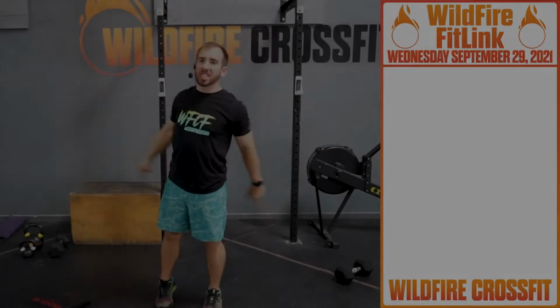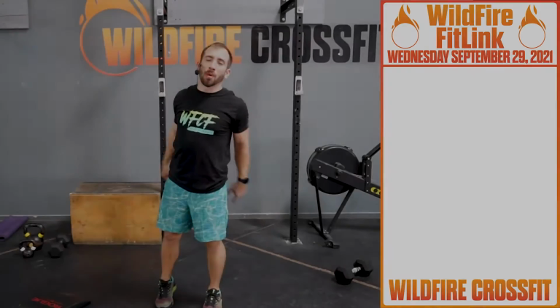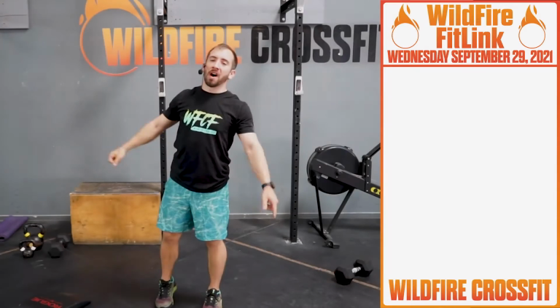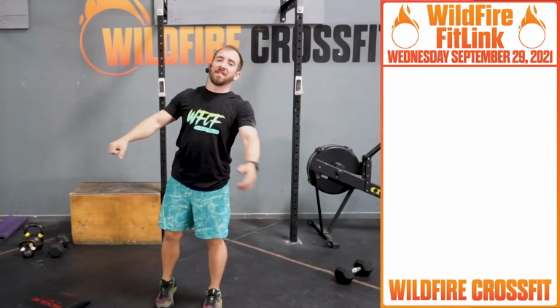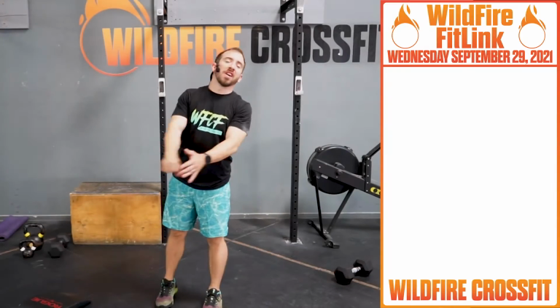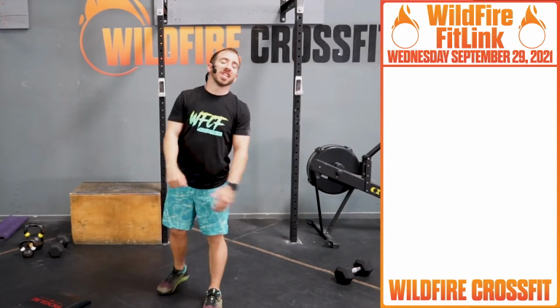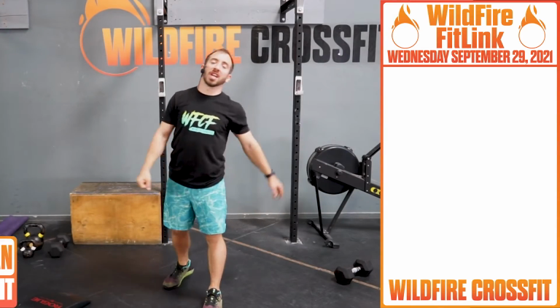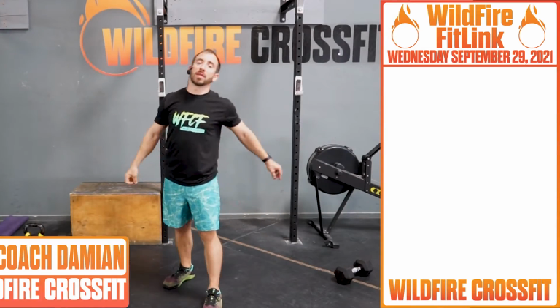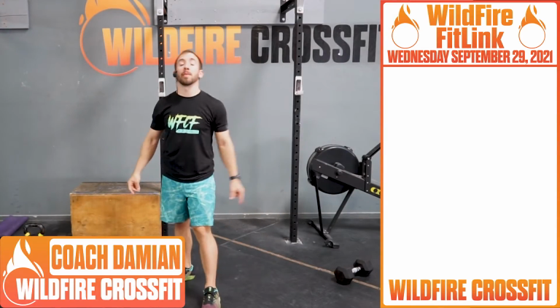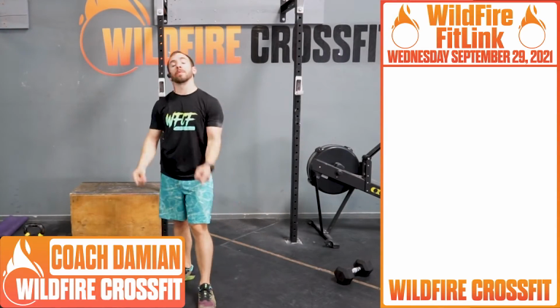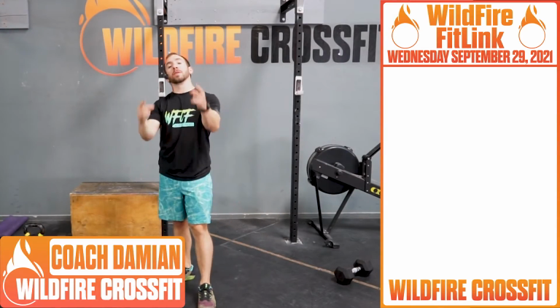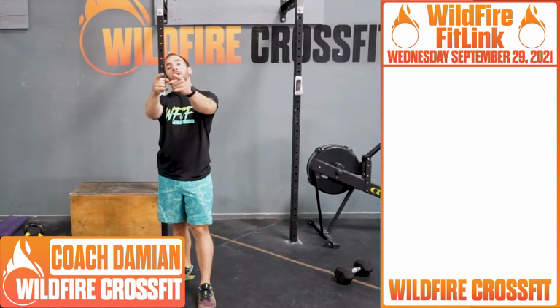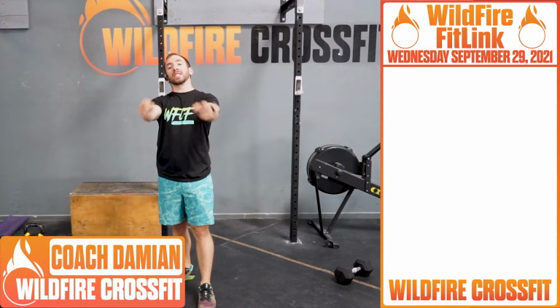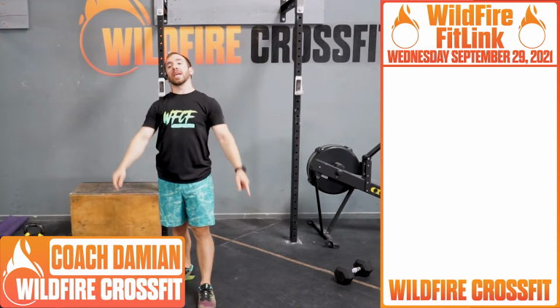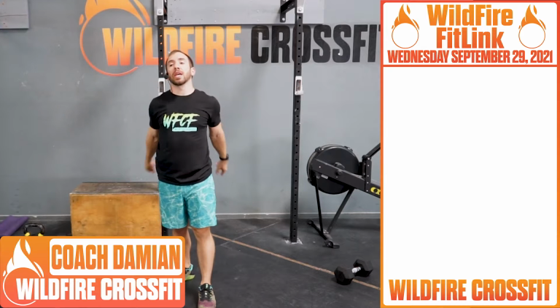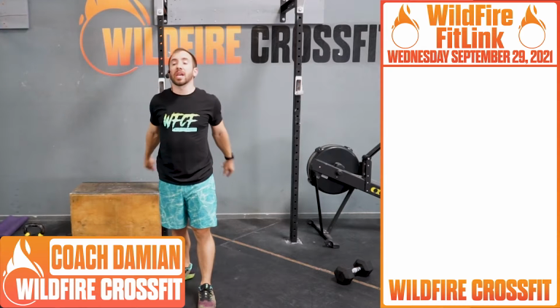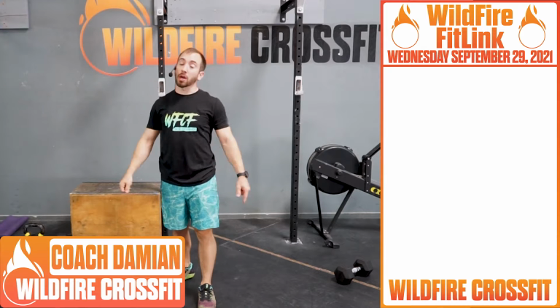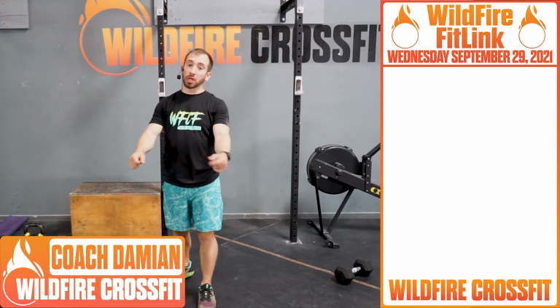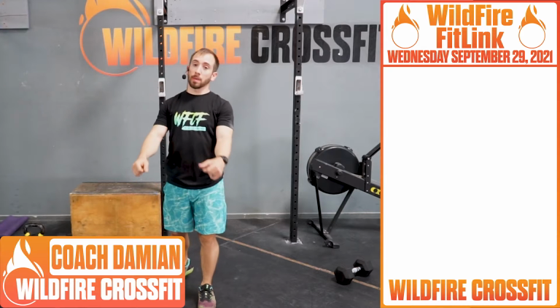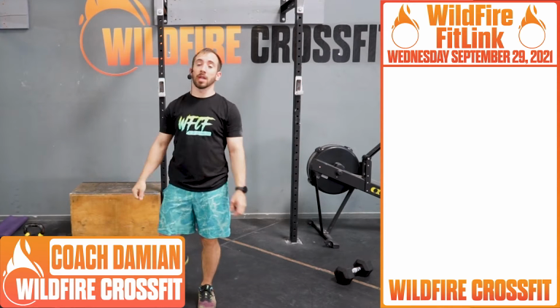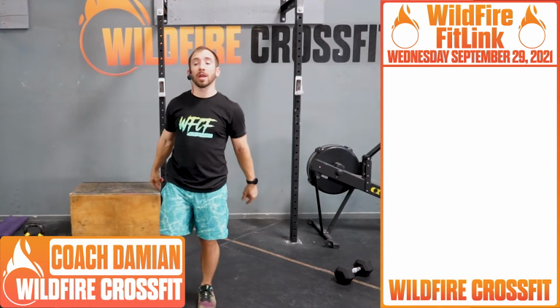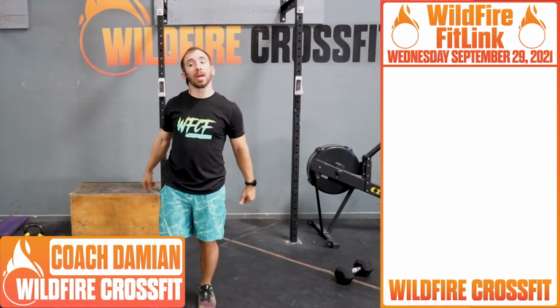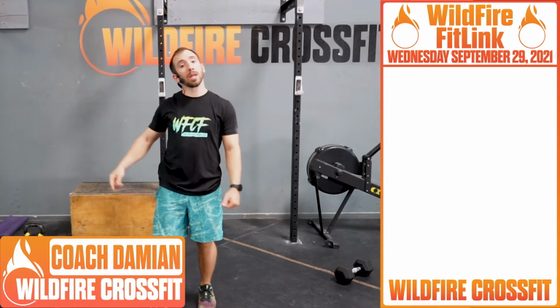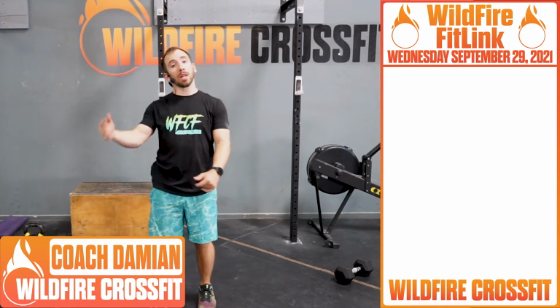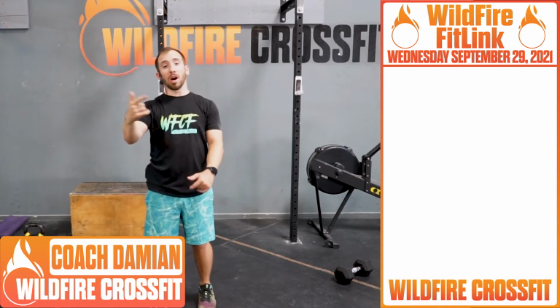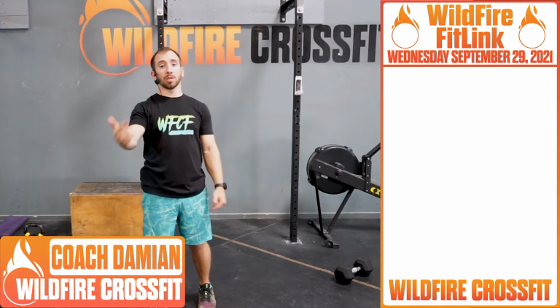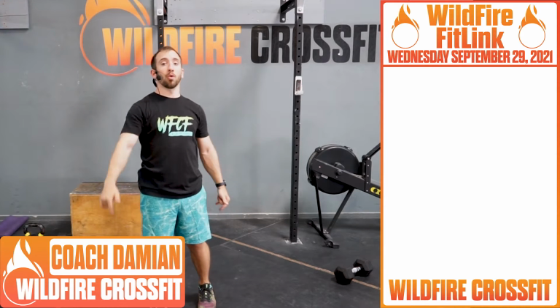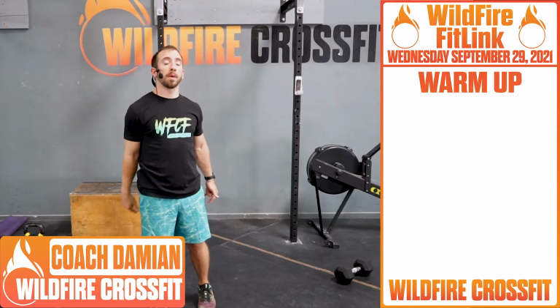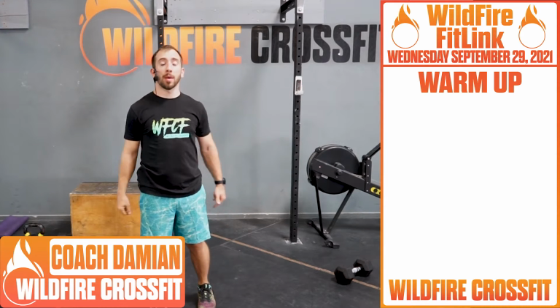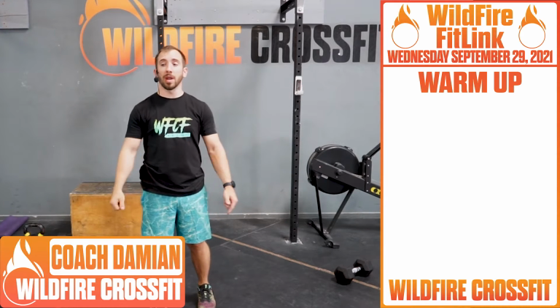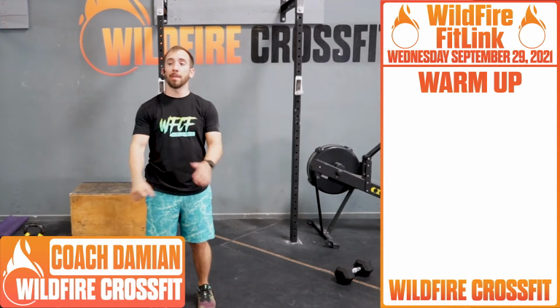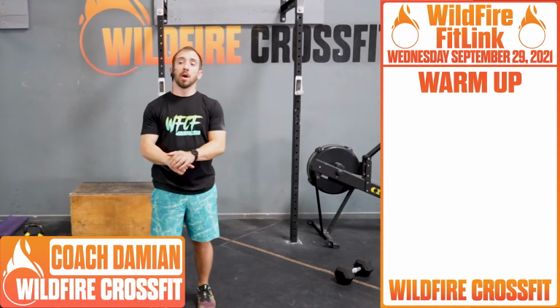What's up, Wildfire? It's hump day, baby. Wednesday, we've got Coach Damien here and an awesome warm-up coming up.